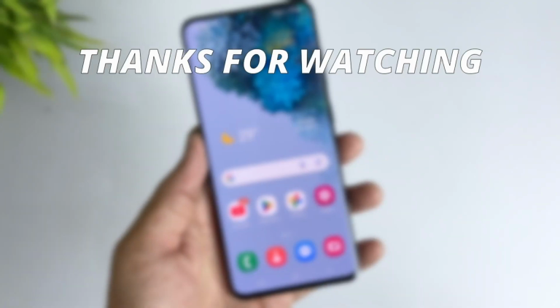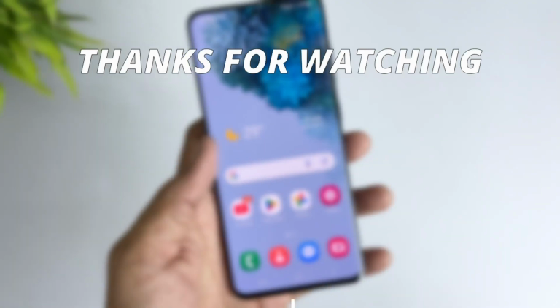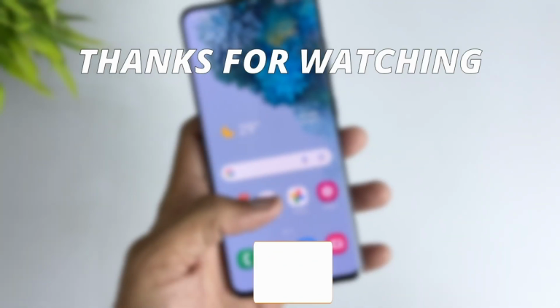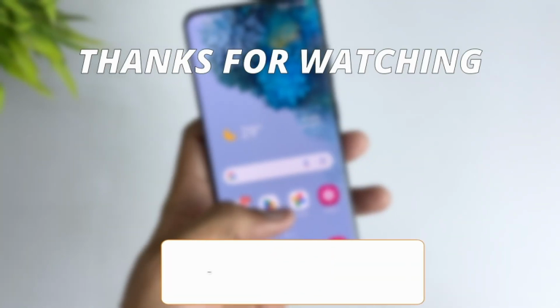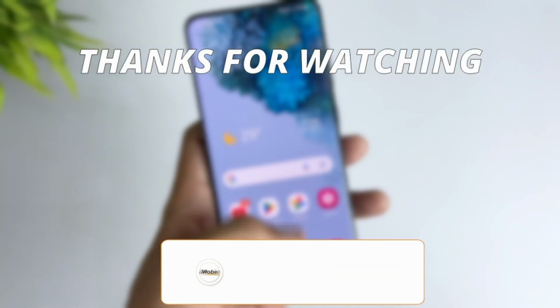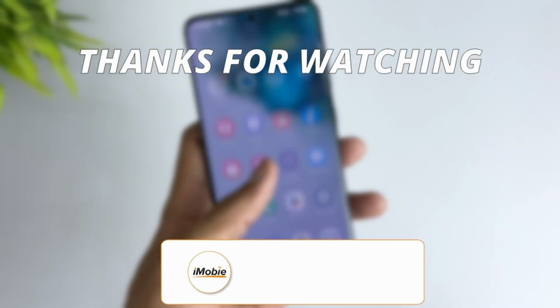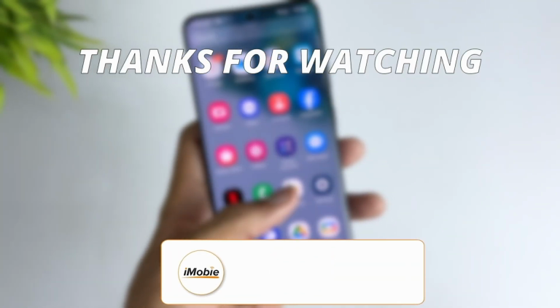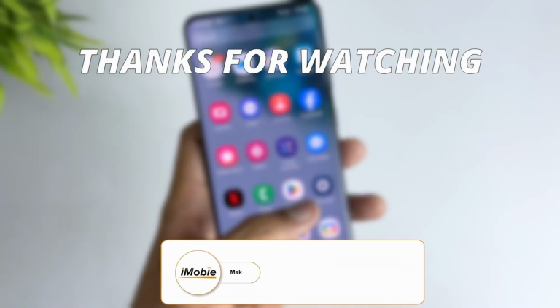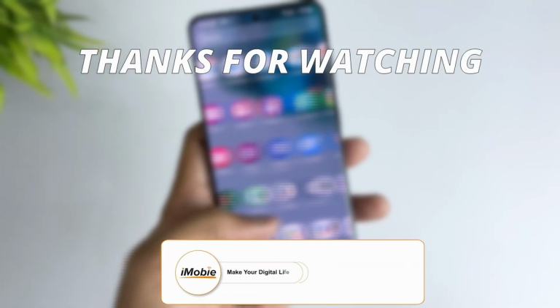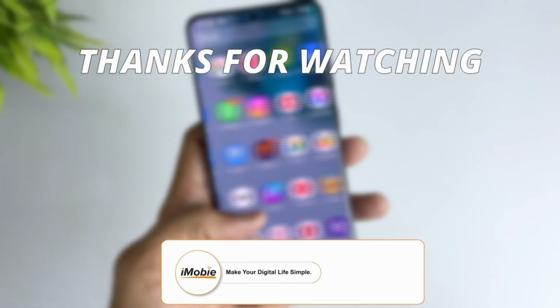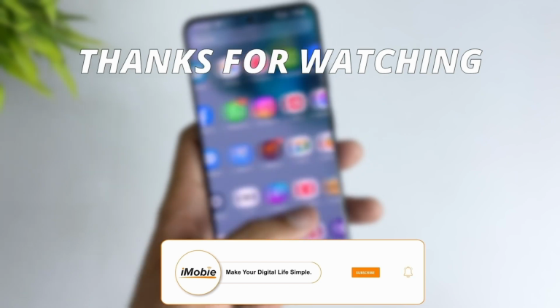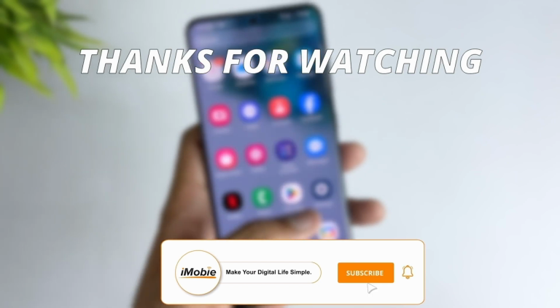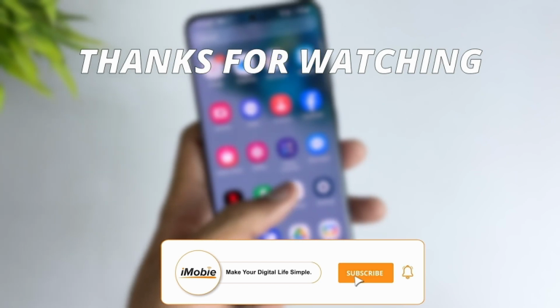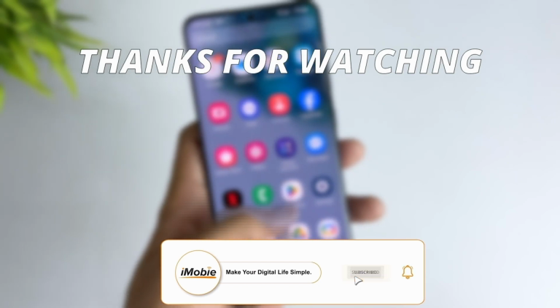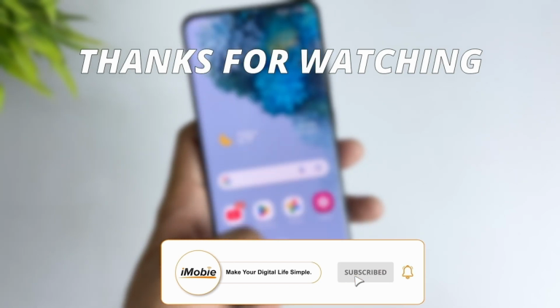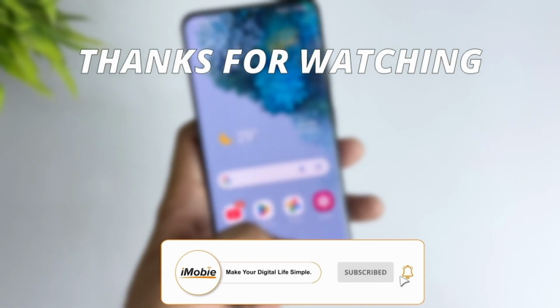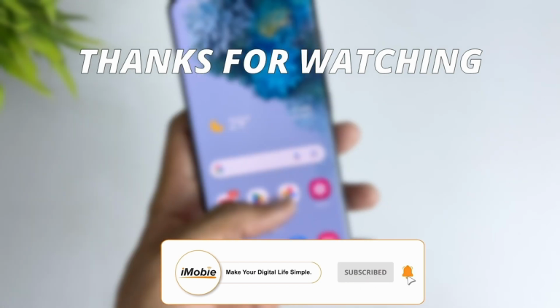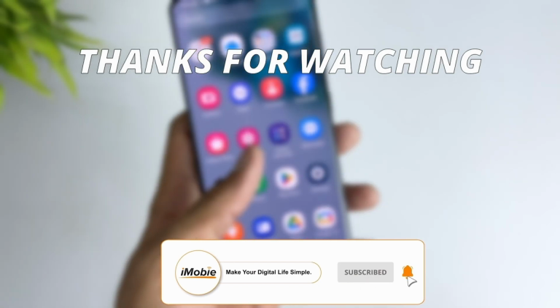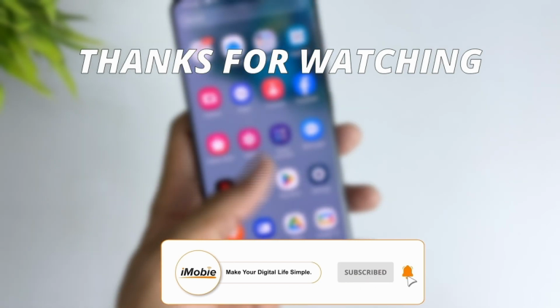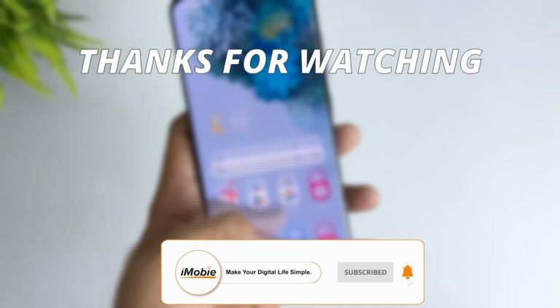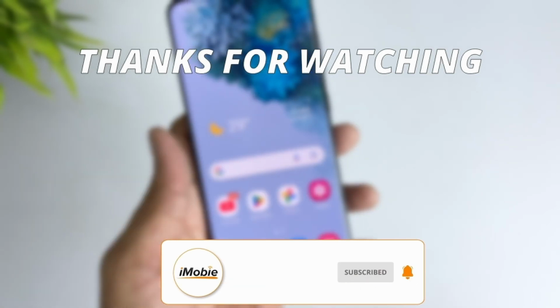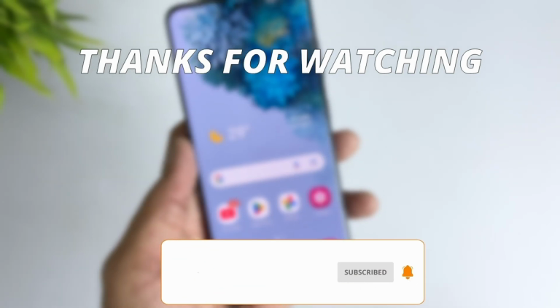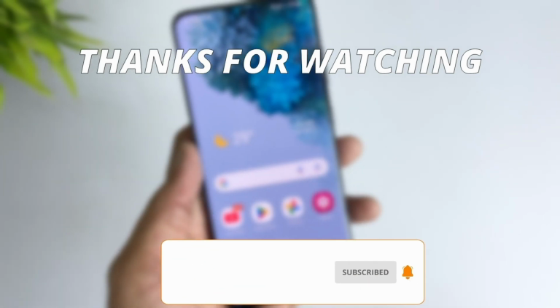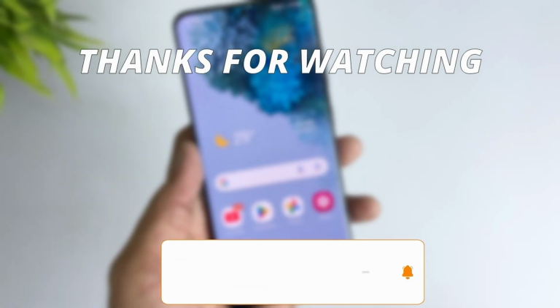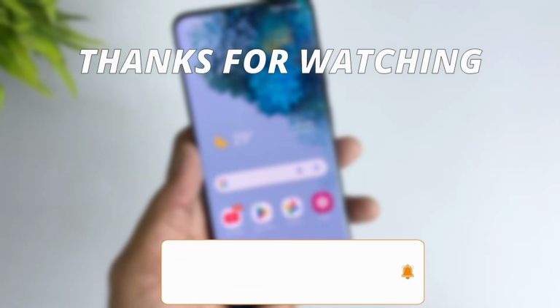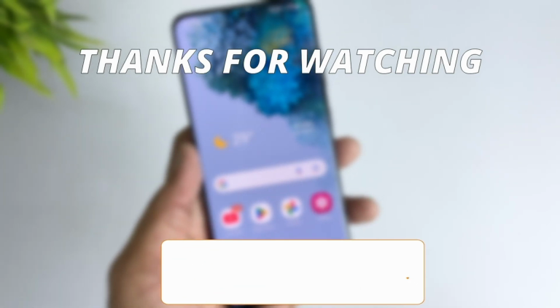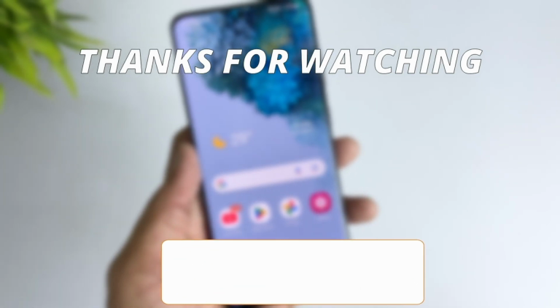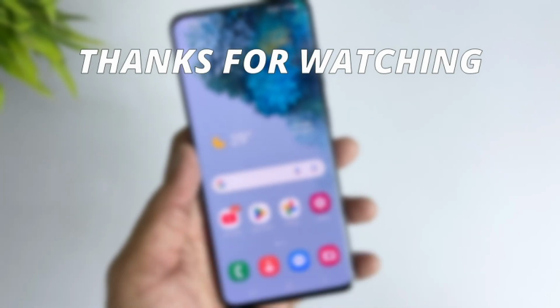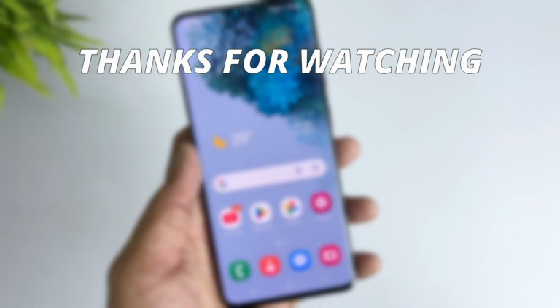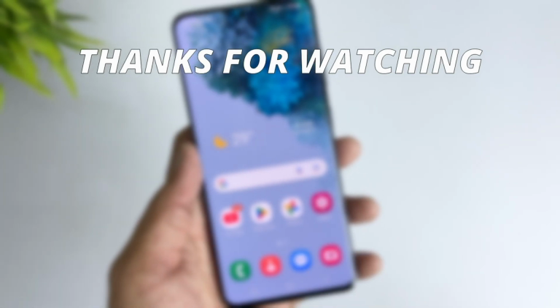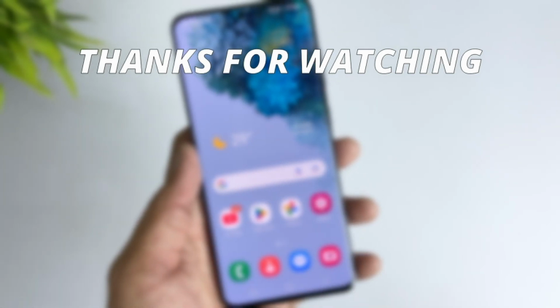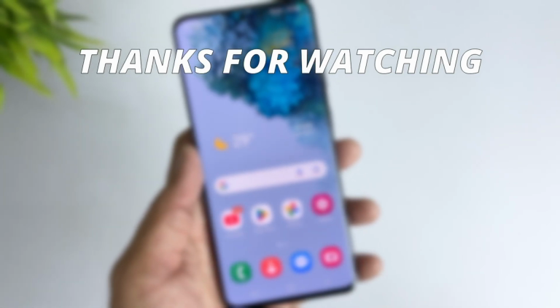Thanks for watching the video. Make sure to subscribe to our YouTube channel and leave a comment if you have any query.